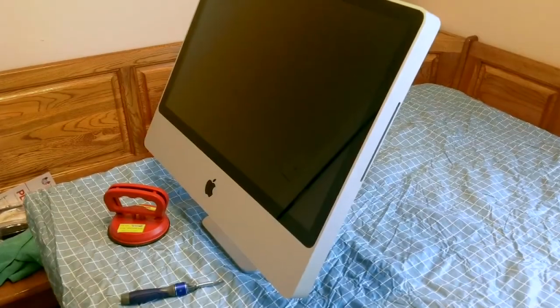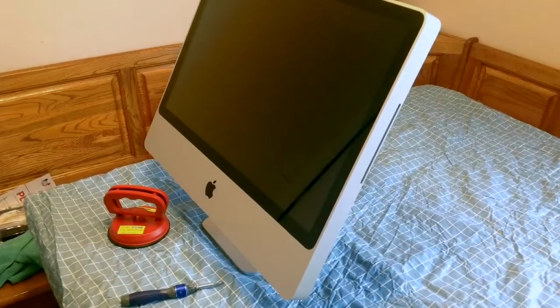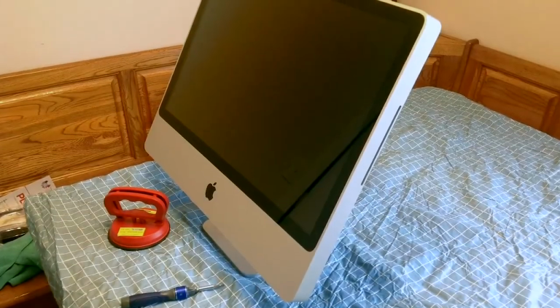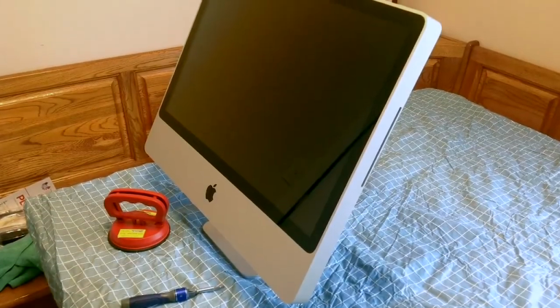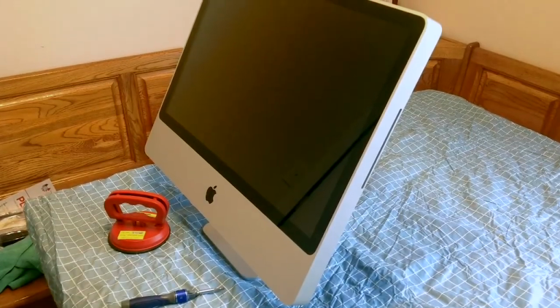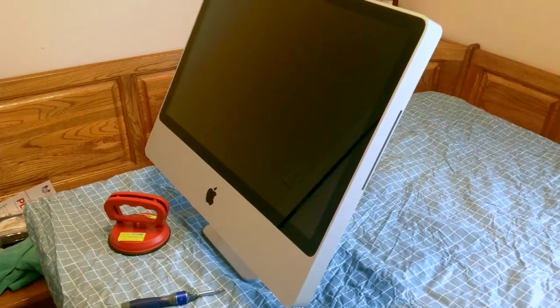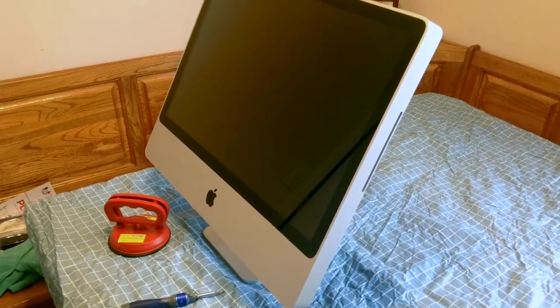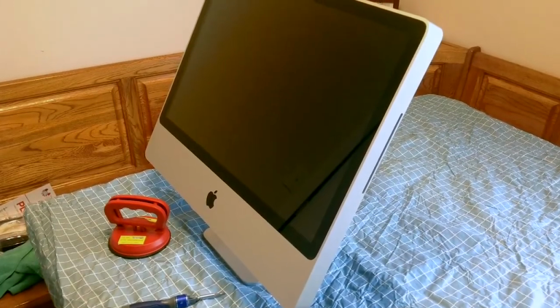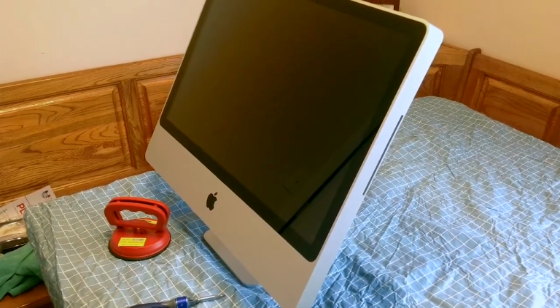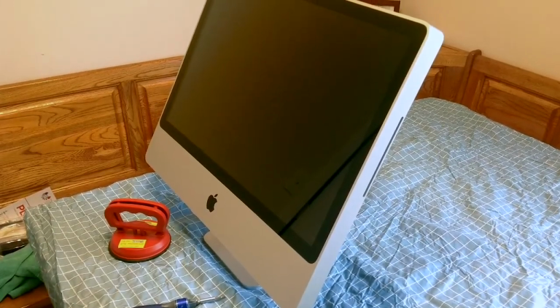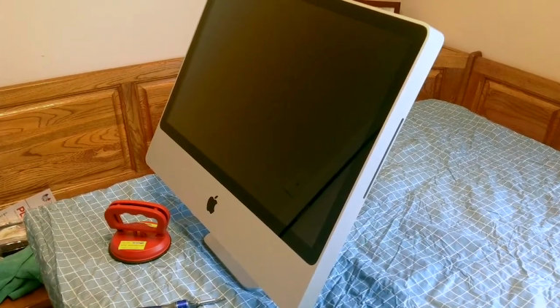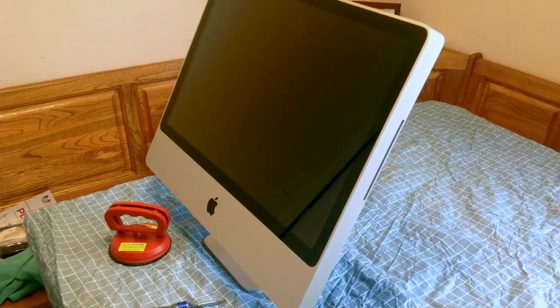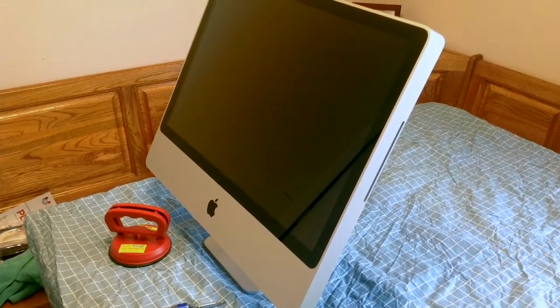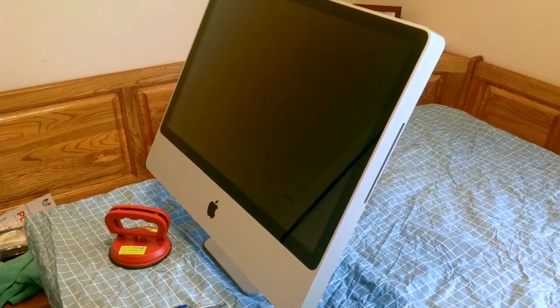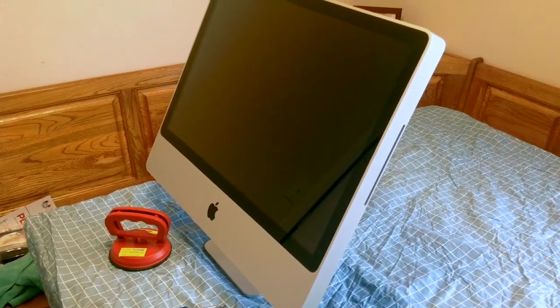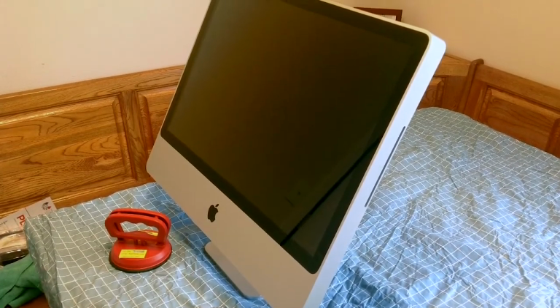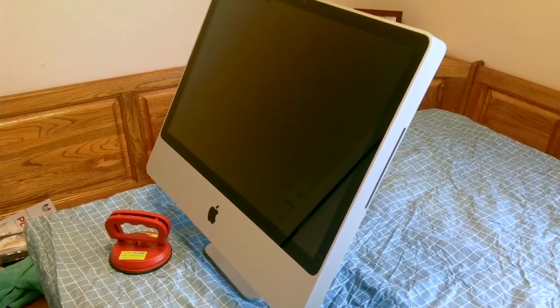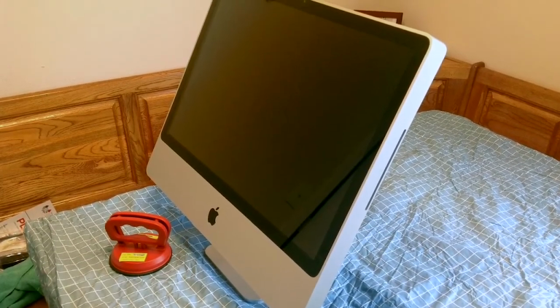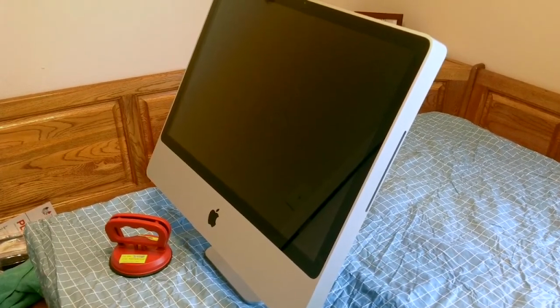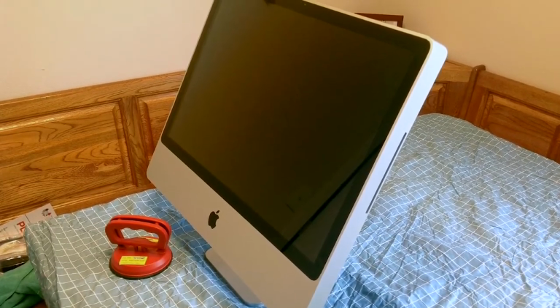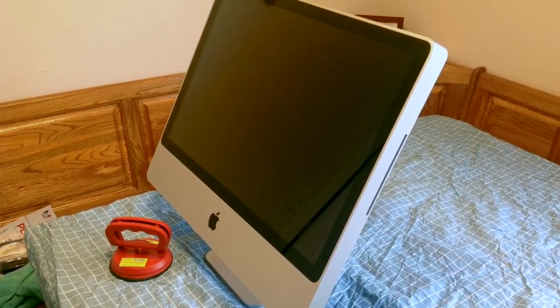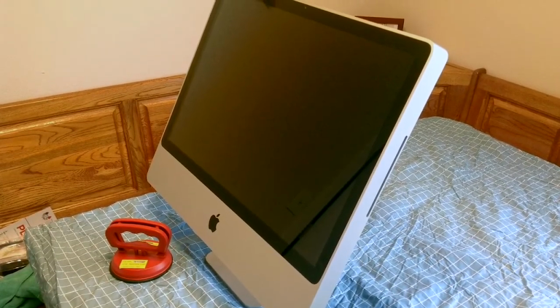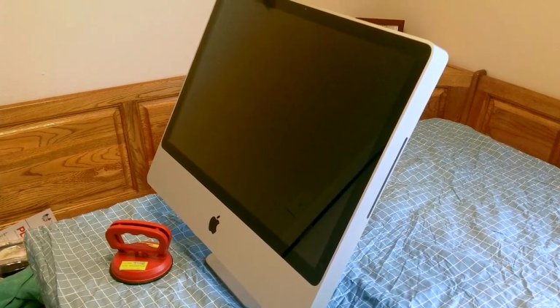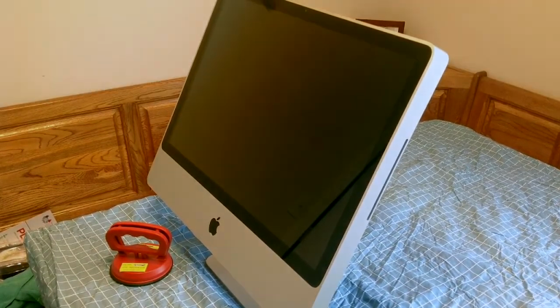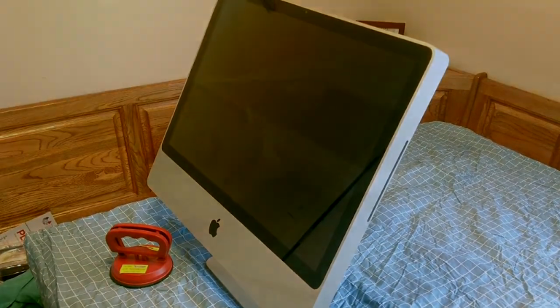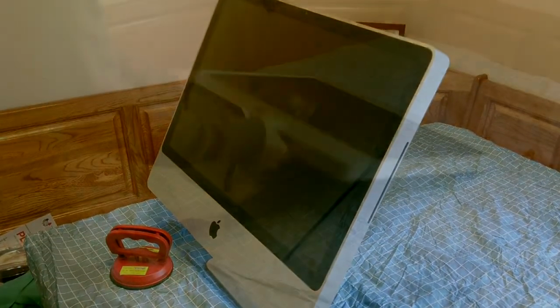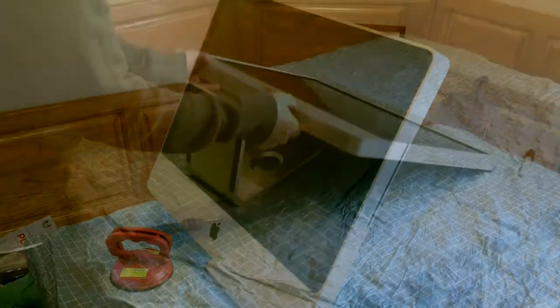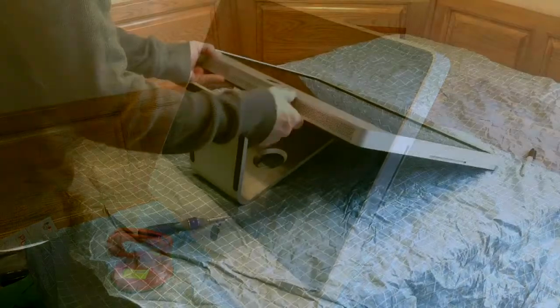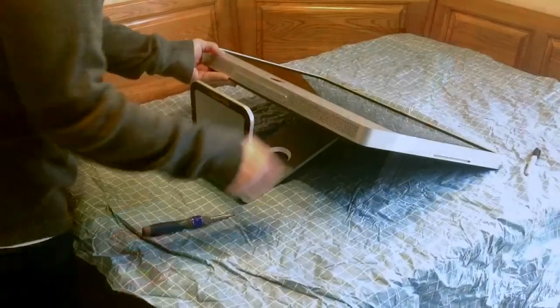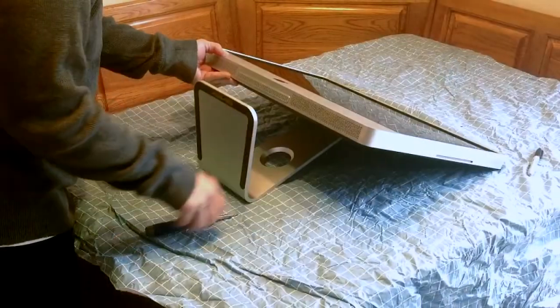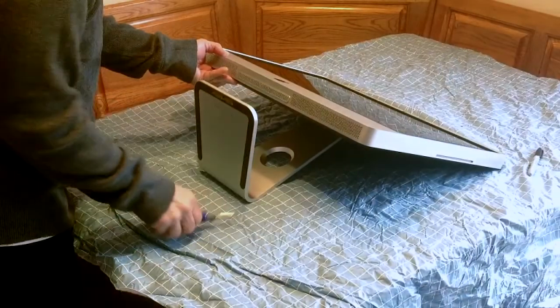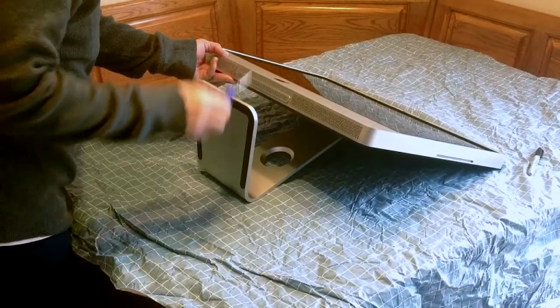Welcome. I'm about to install a new hard drive on my 2007 iMac computer.